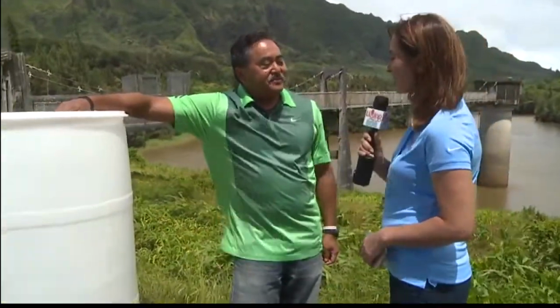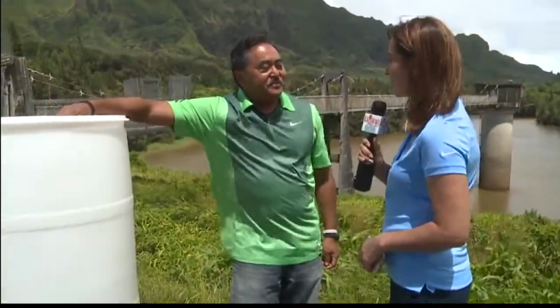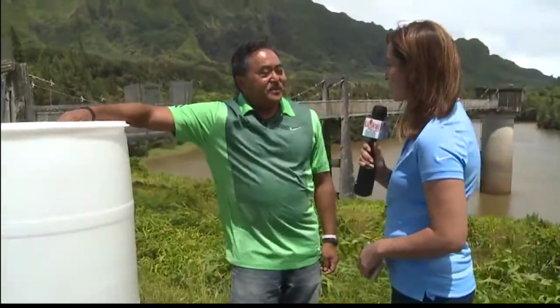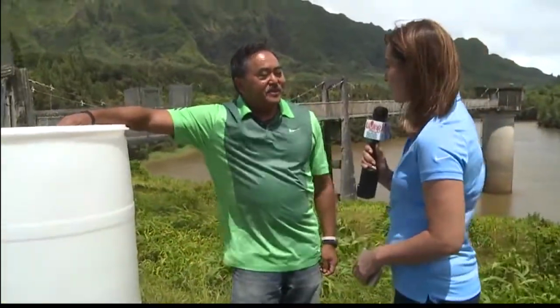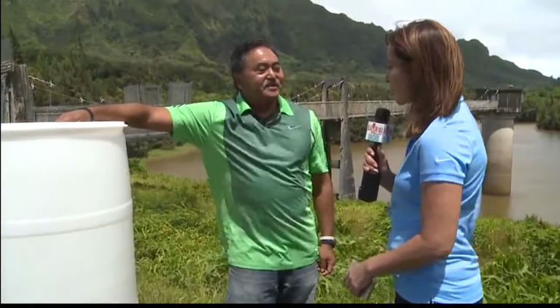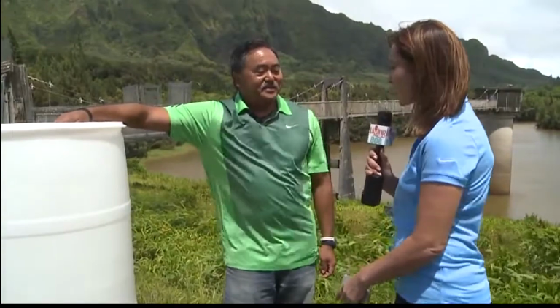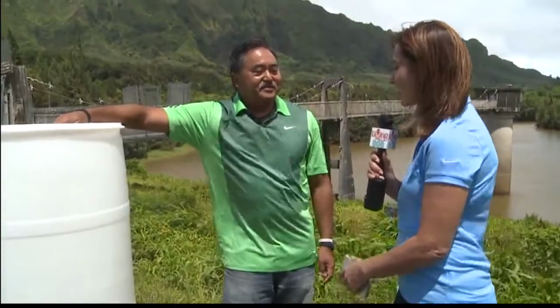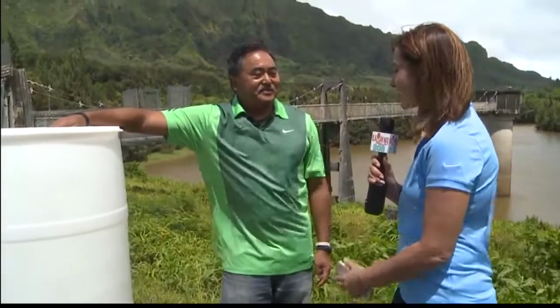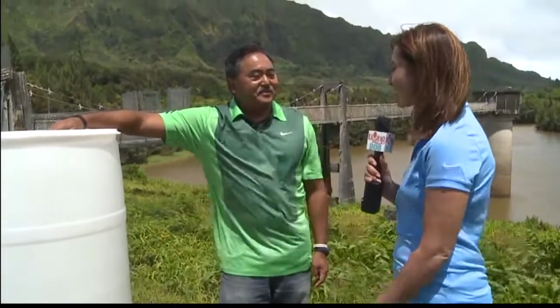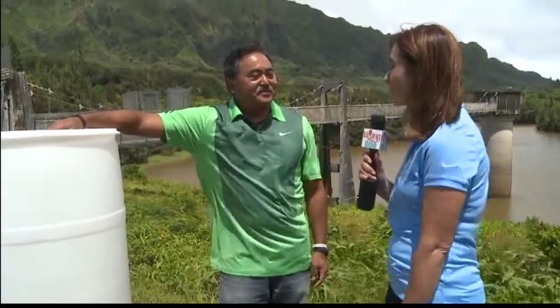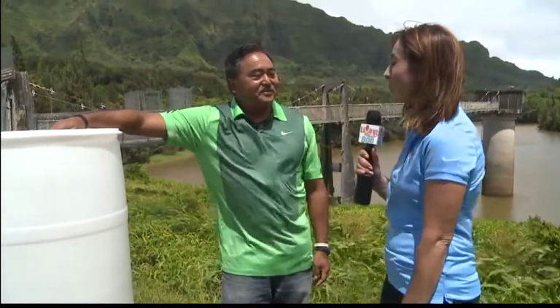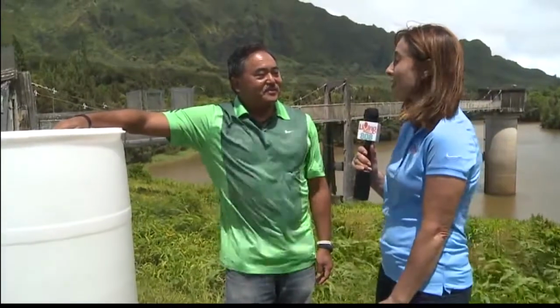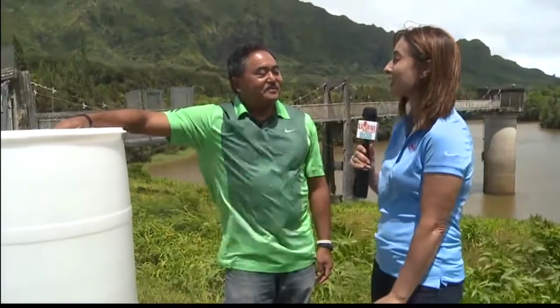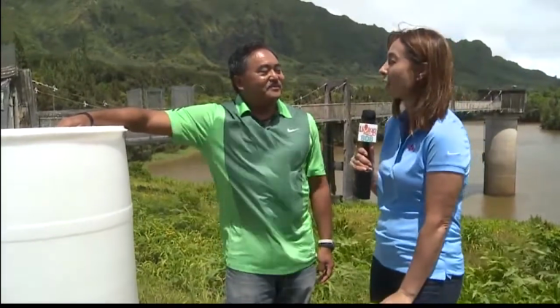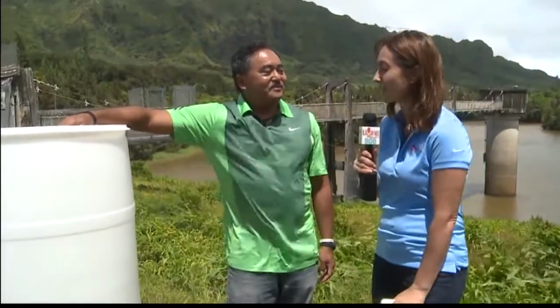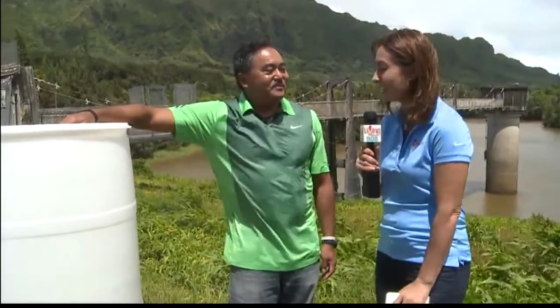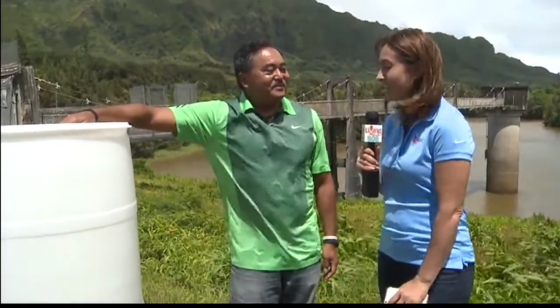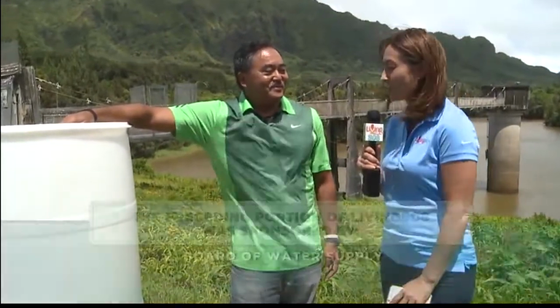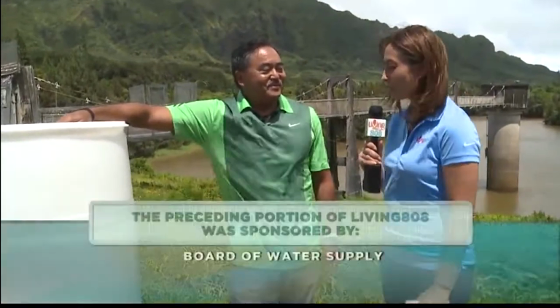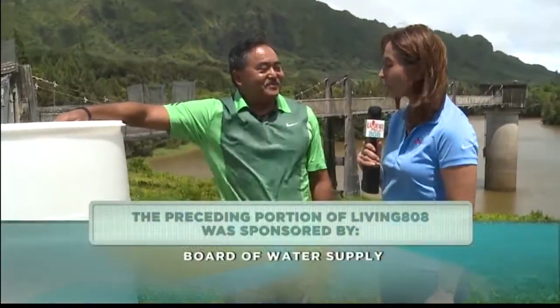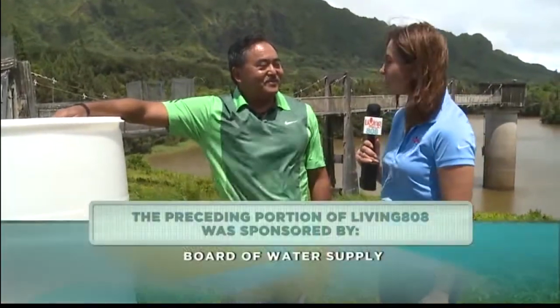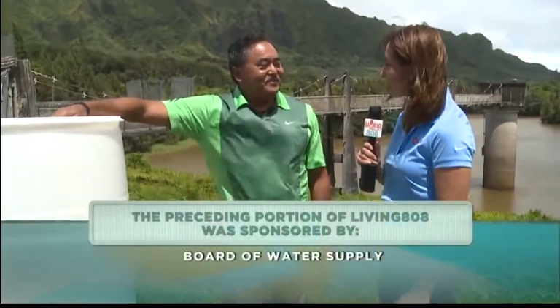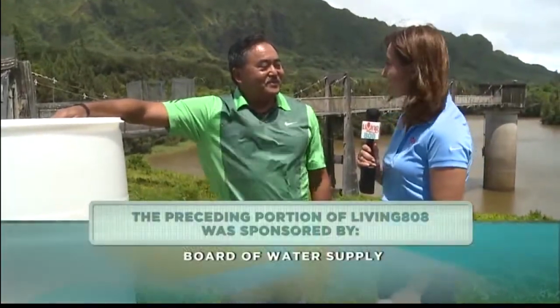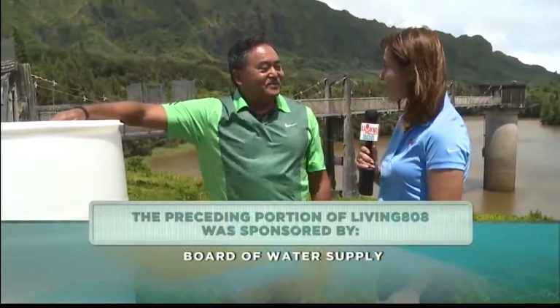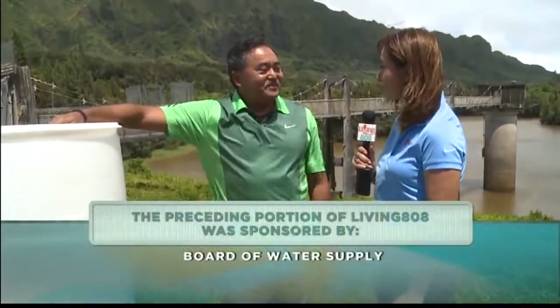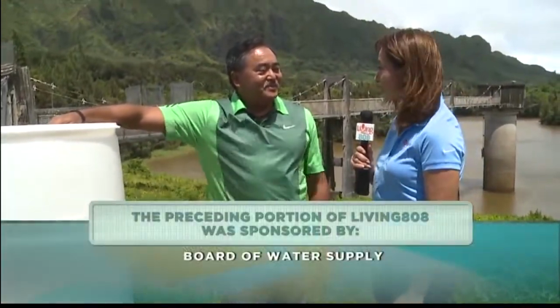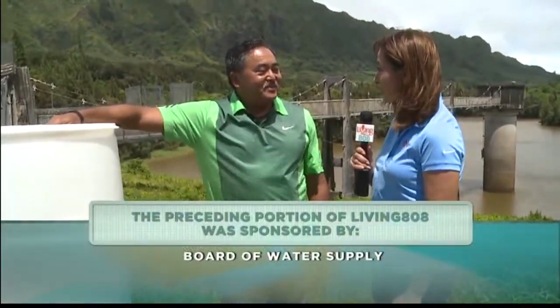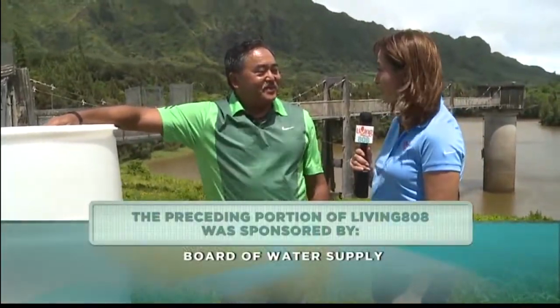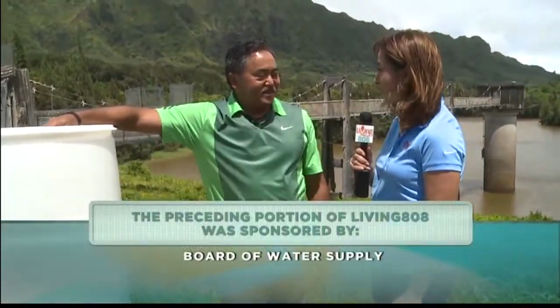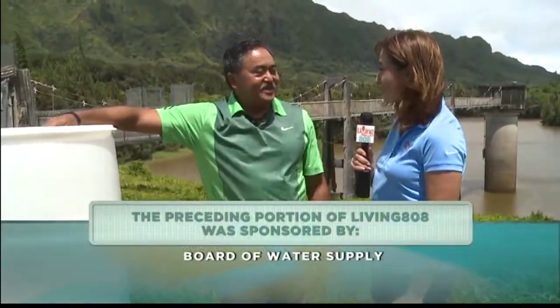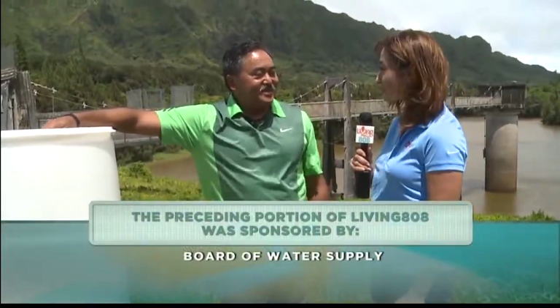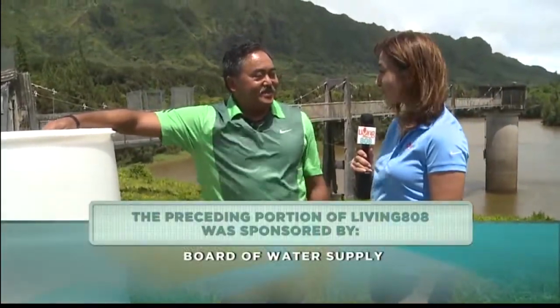Thank you so much. This is such an important topic, so we appreciate everything that the Board of Water Supply is doing.